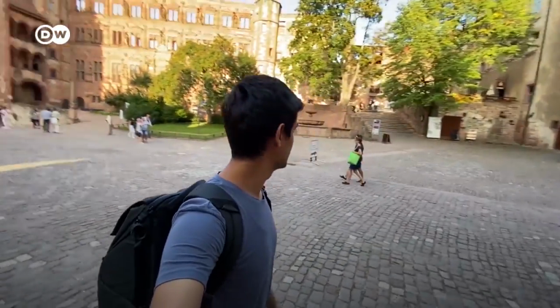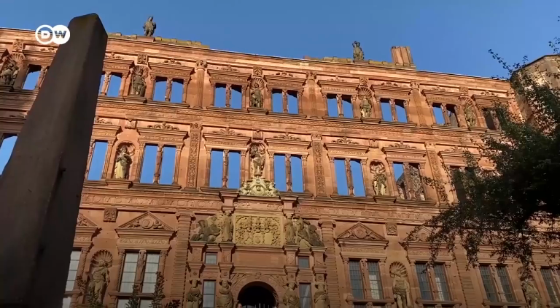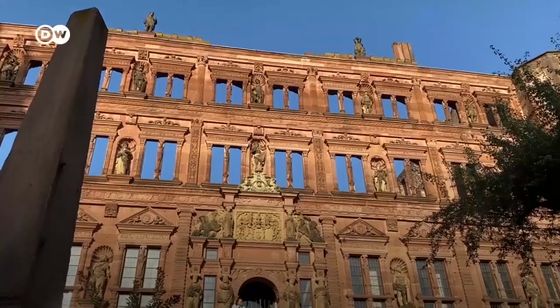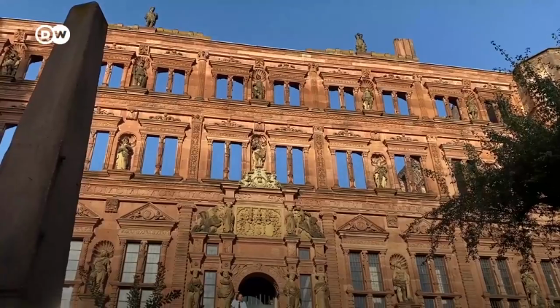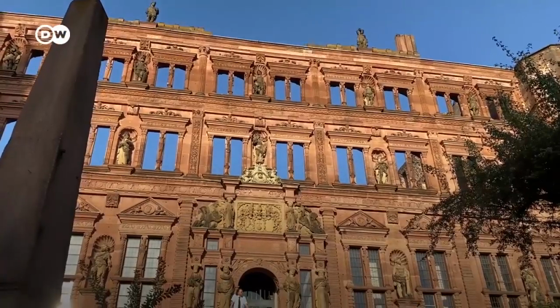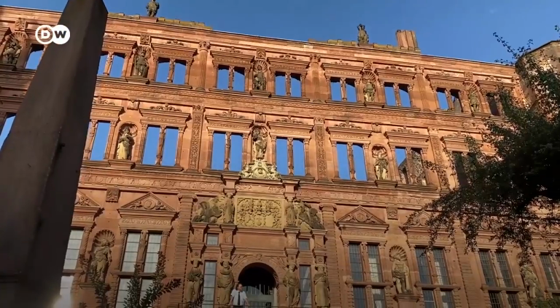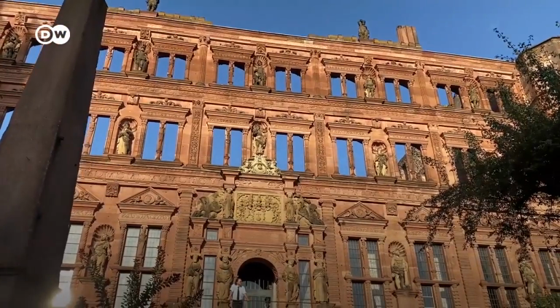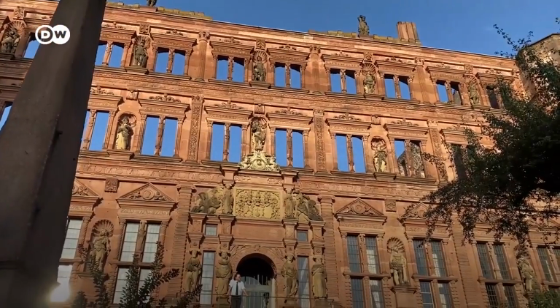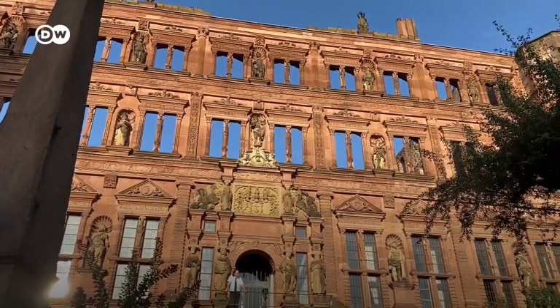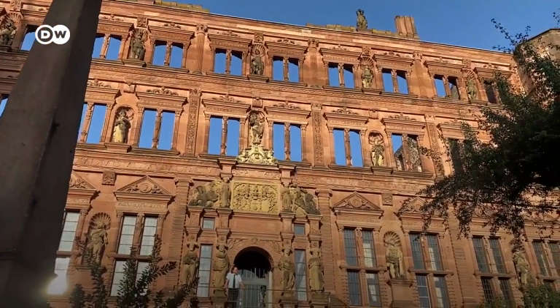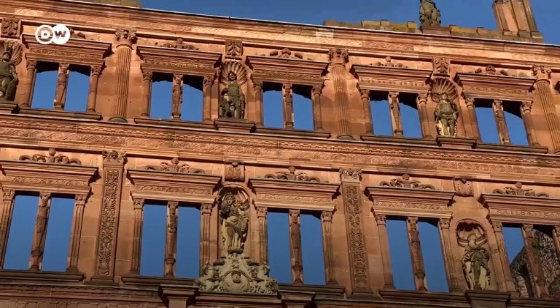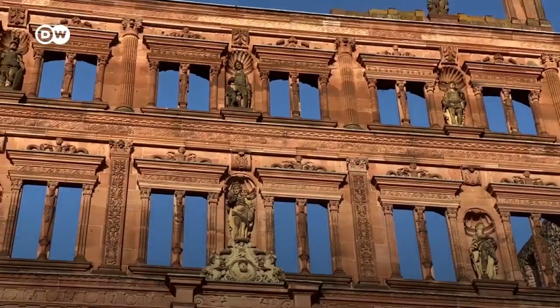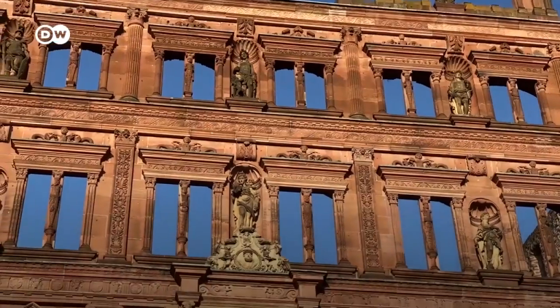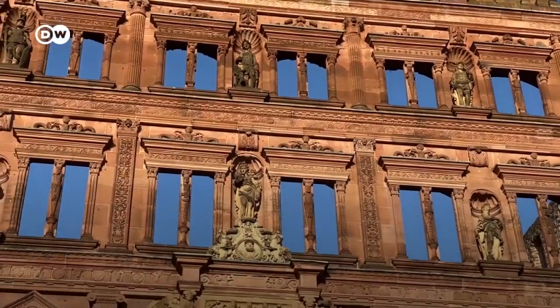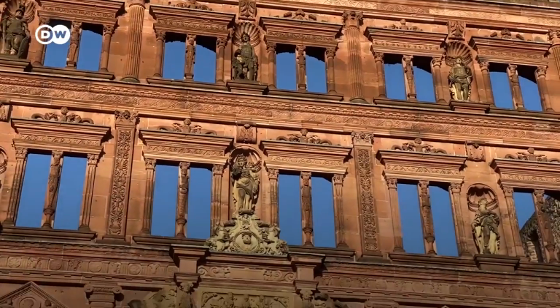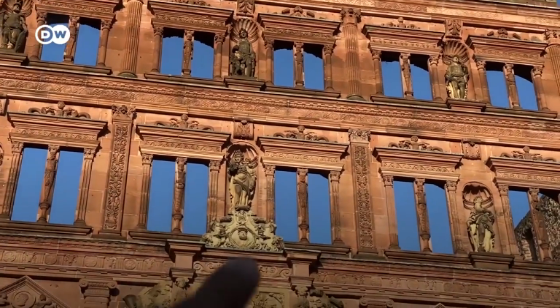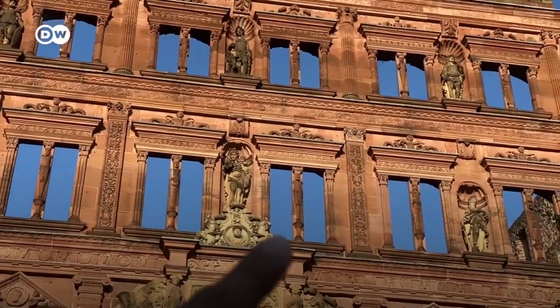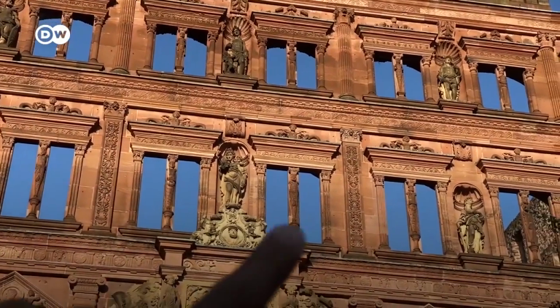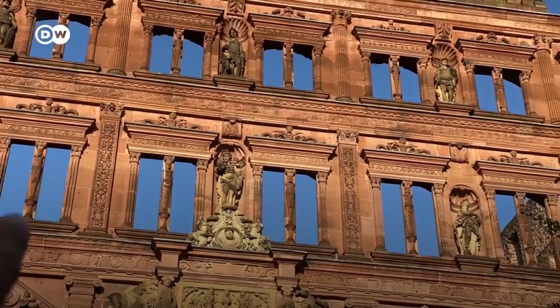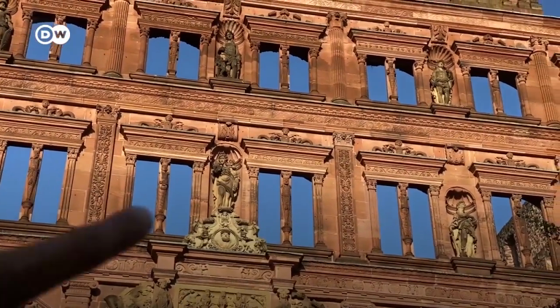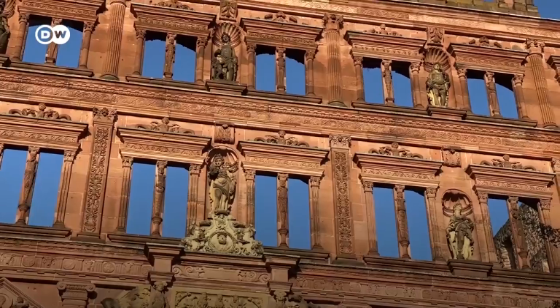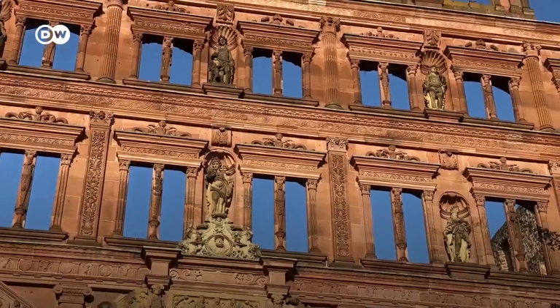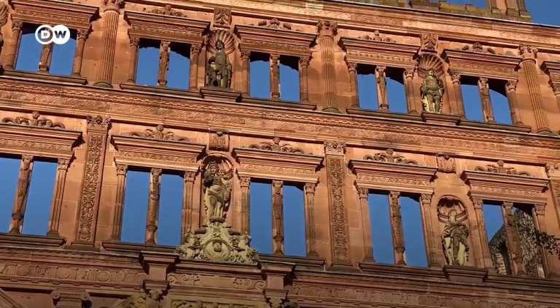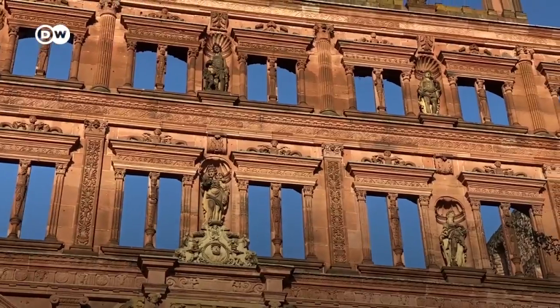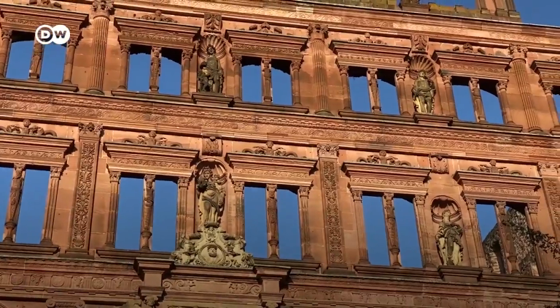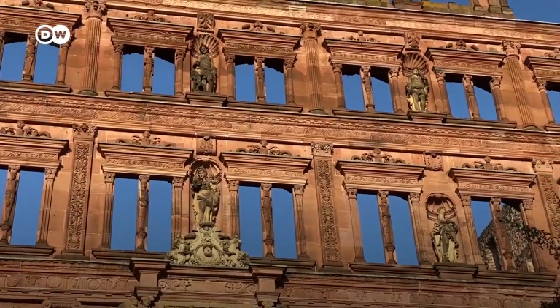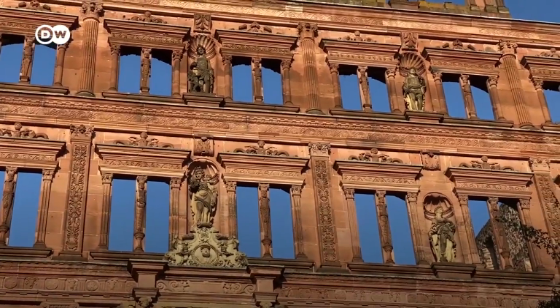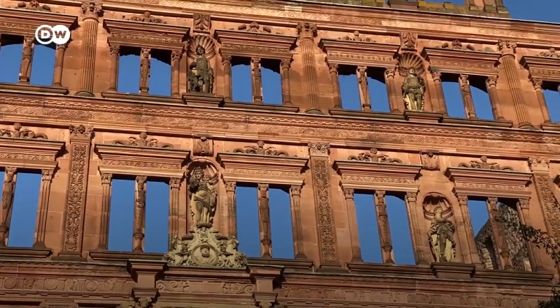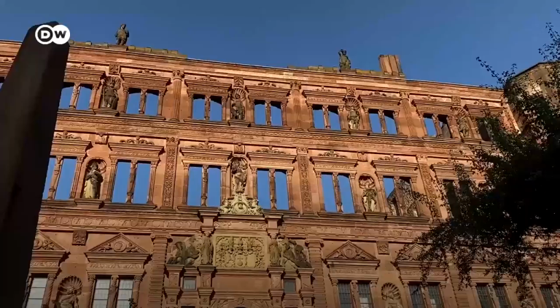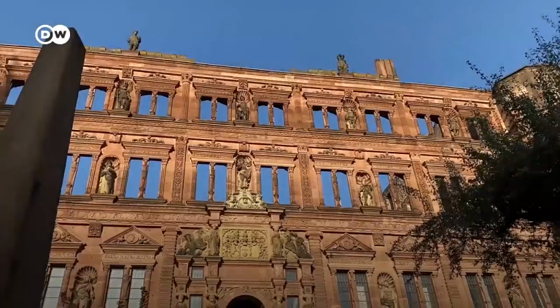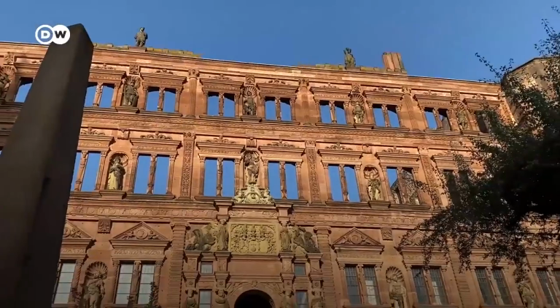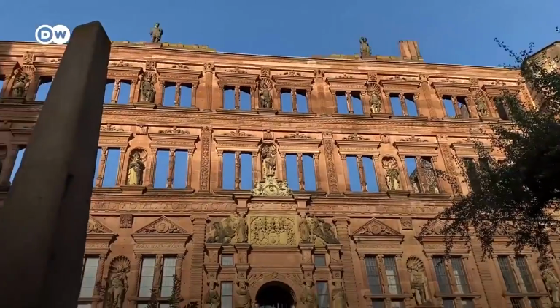Wow, those windows are crazy — because they're empty. There's nothing. You see the blue sky behind them. Very cool.